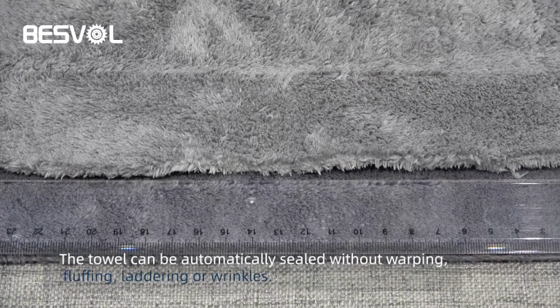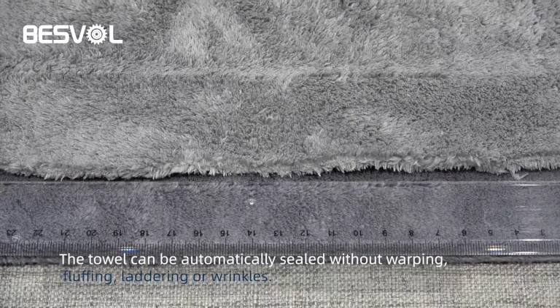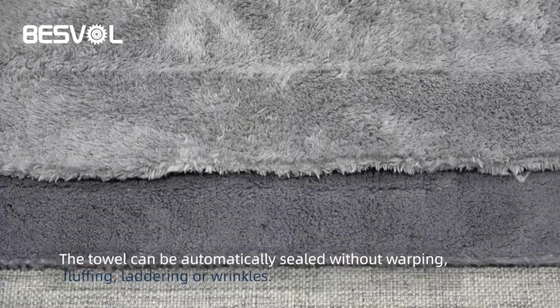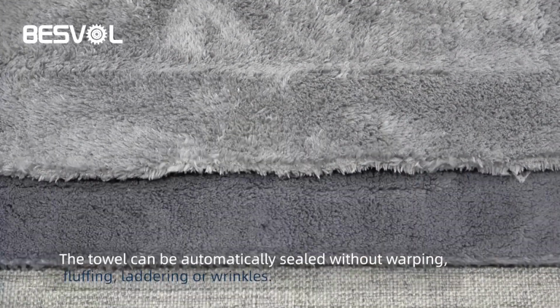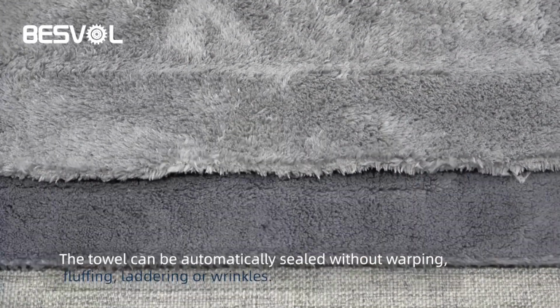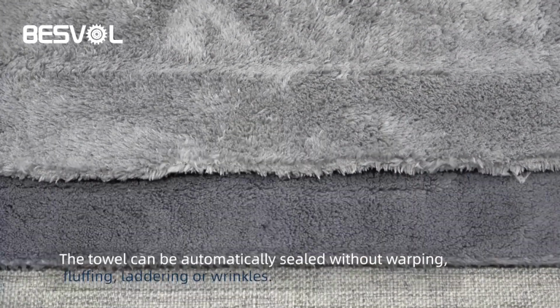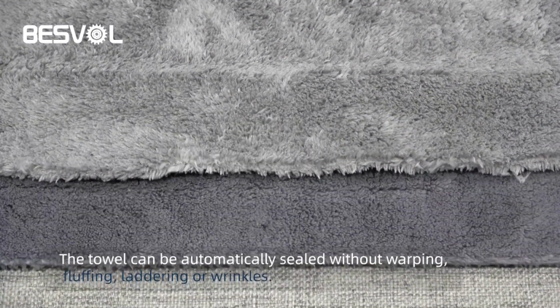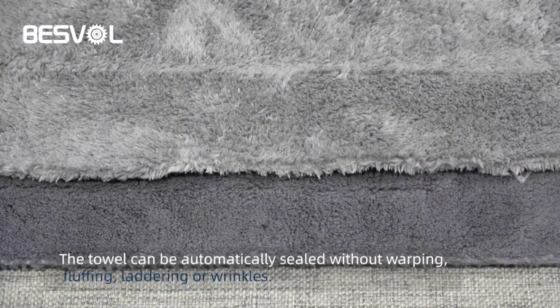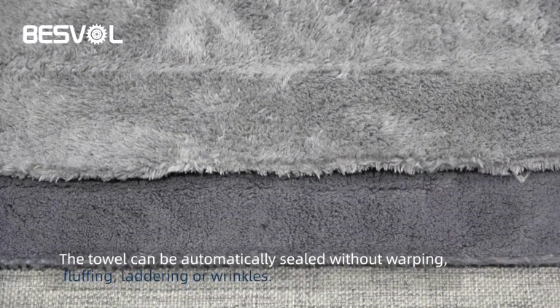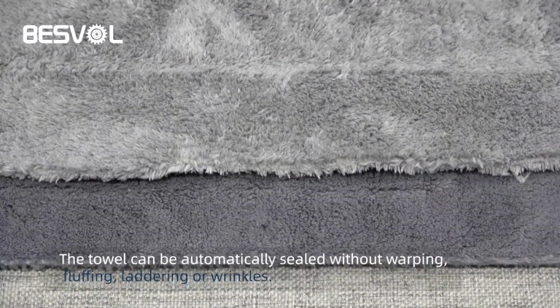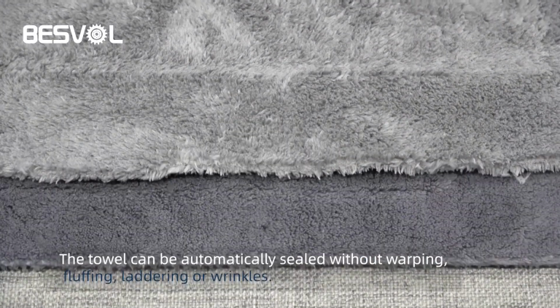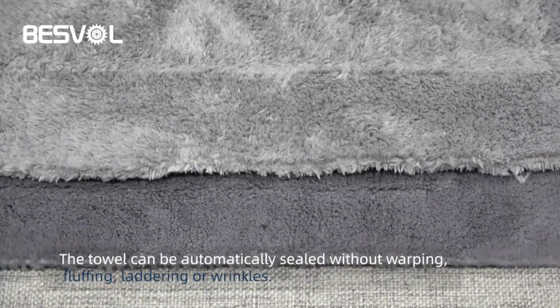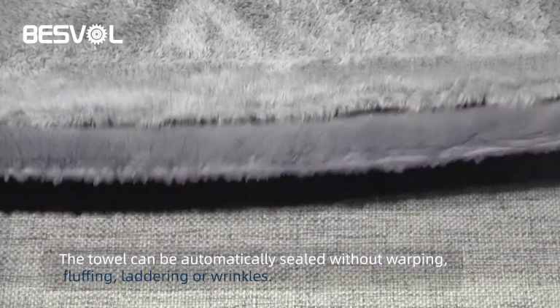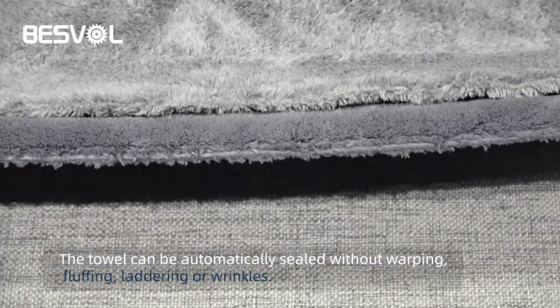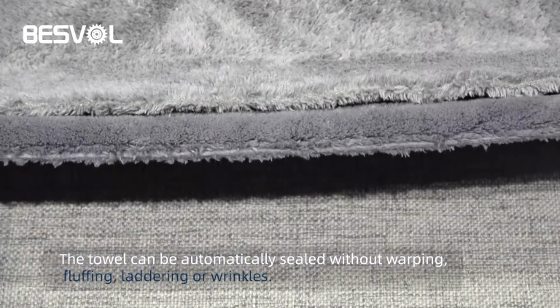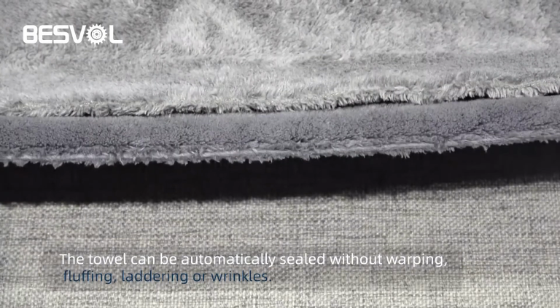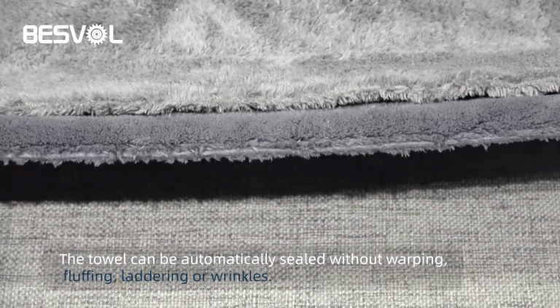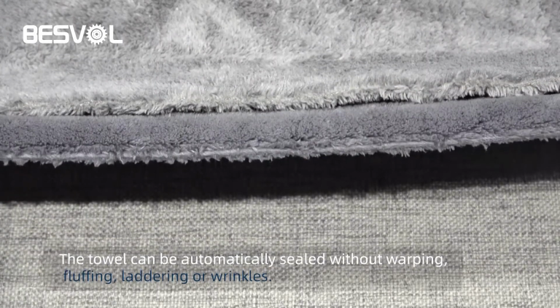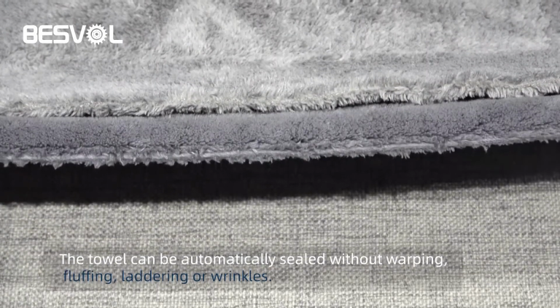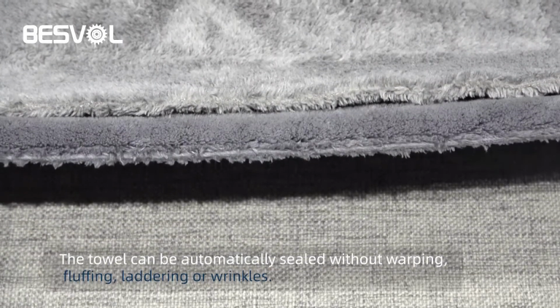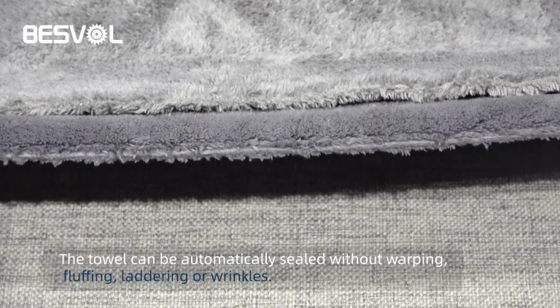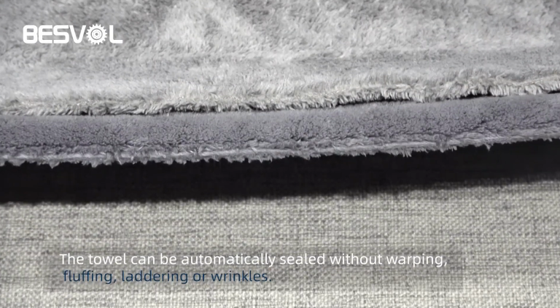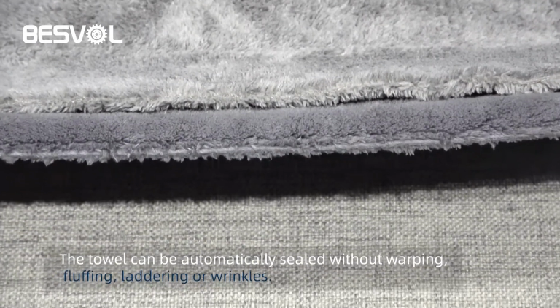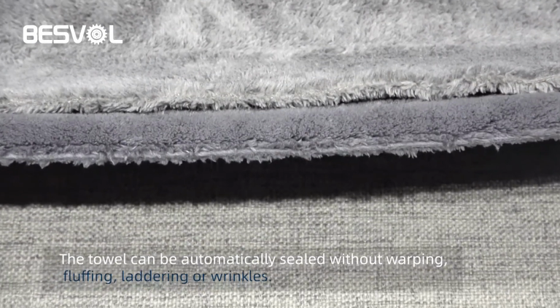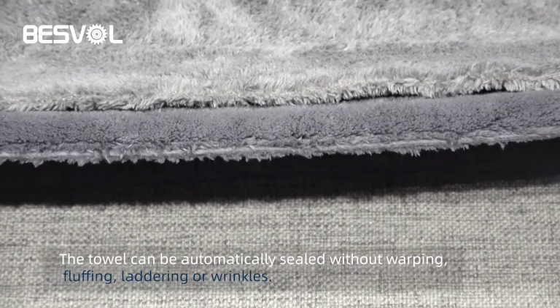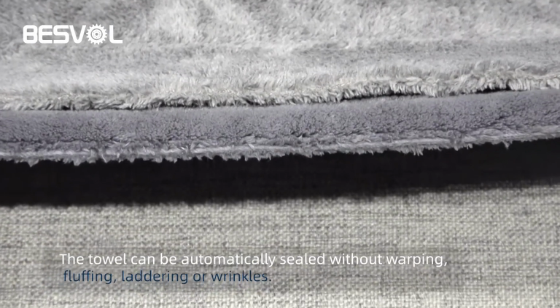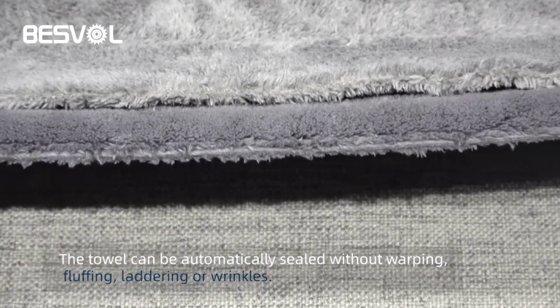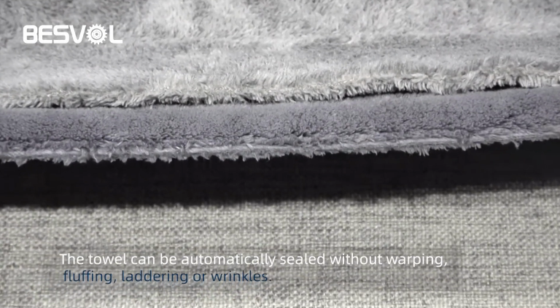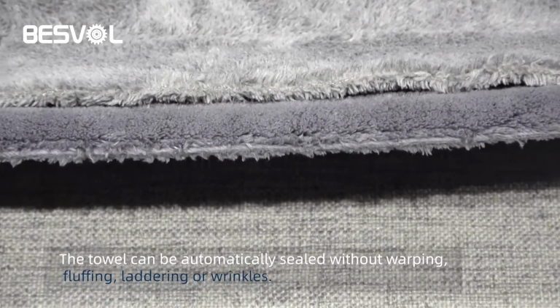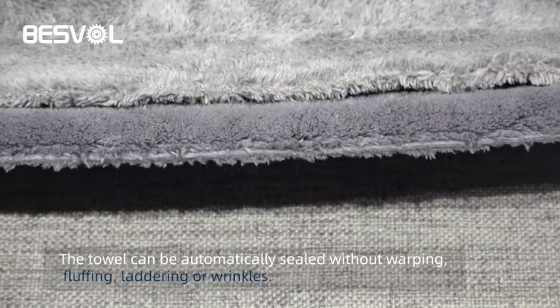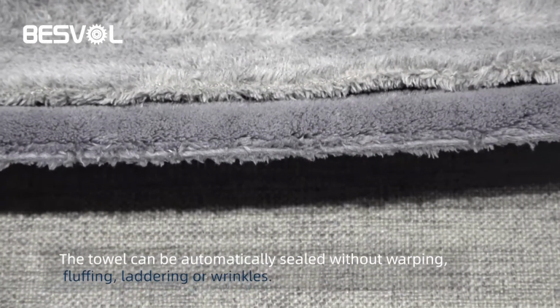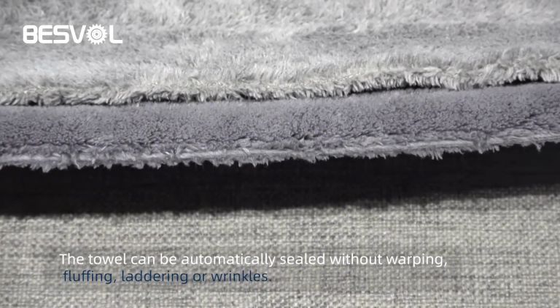The towel can be automatically sealed without warping, fluffy, leathering, or wrinkles.